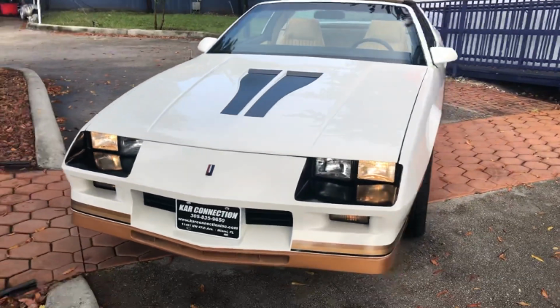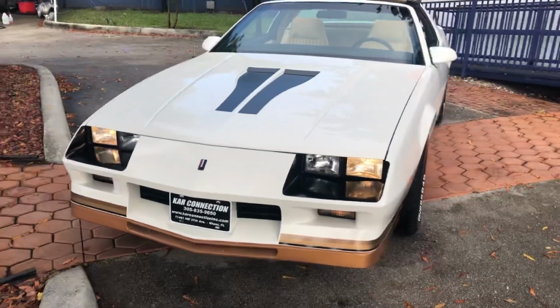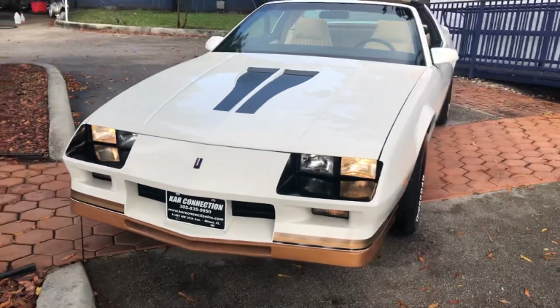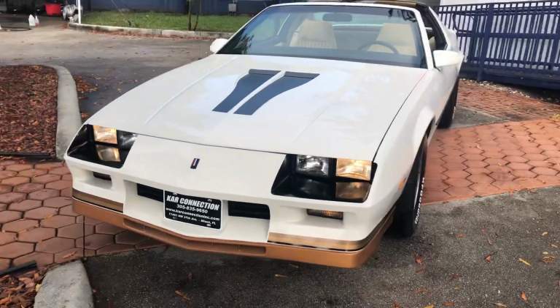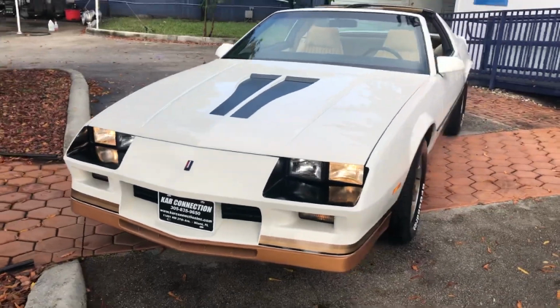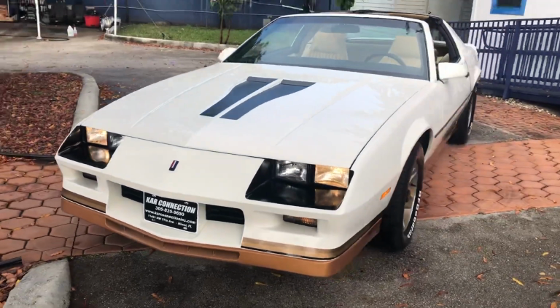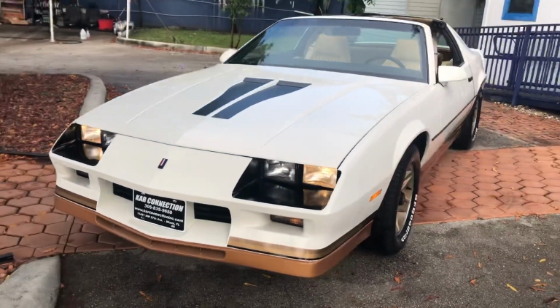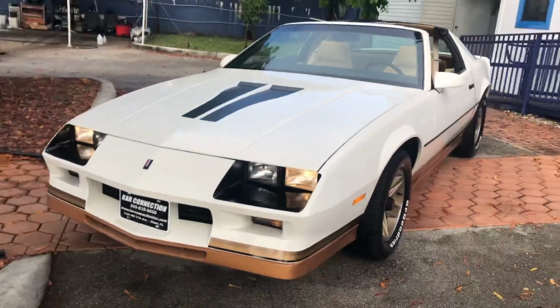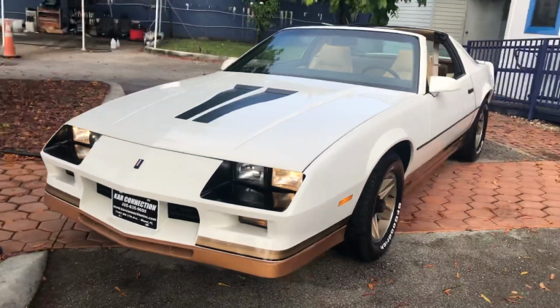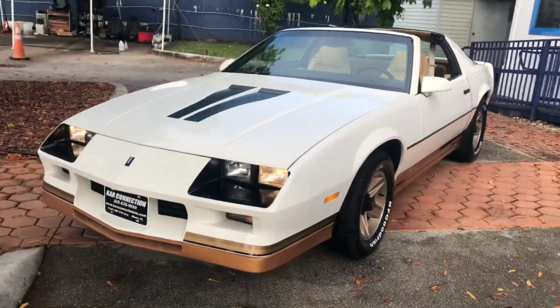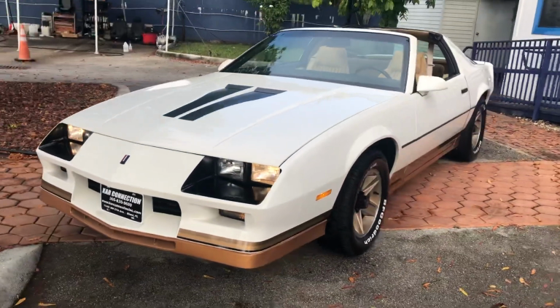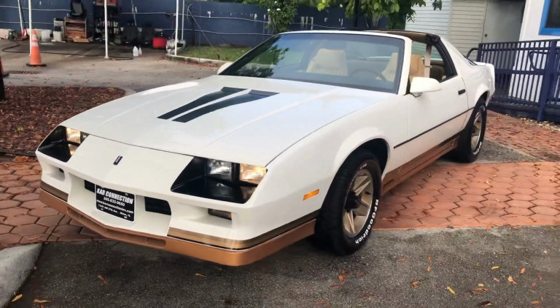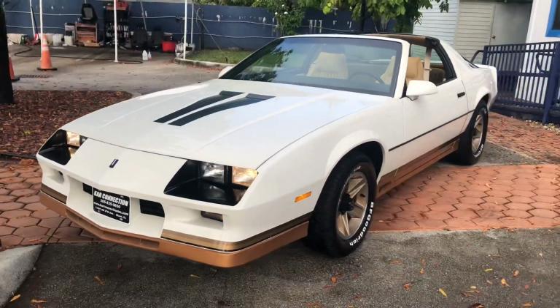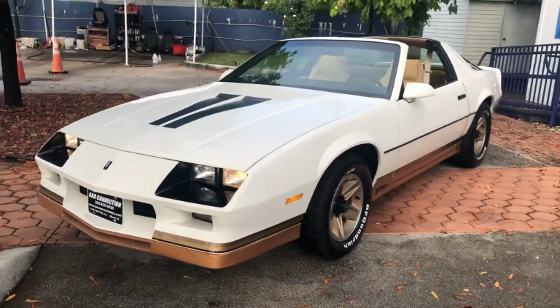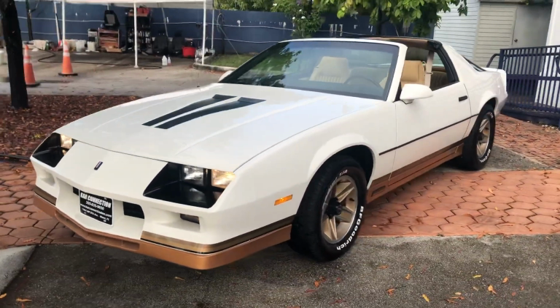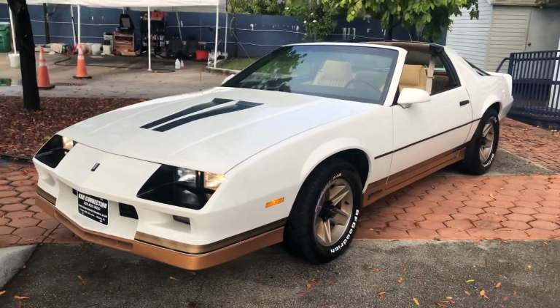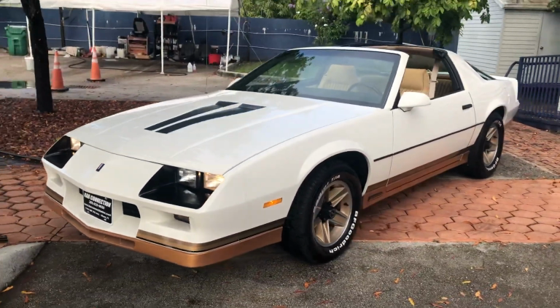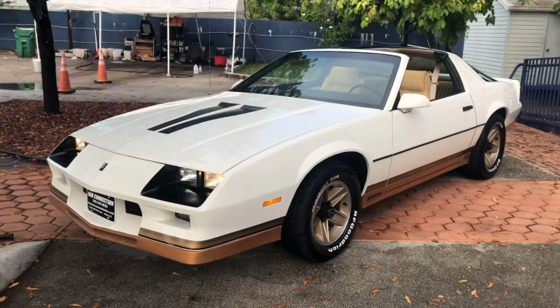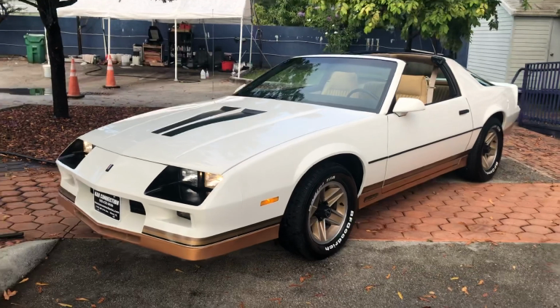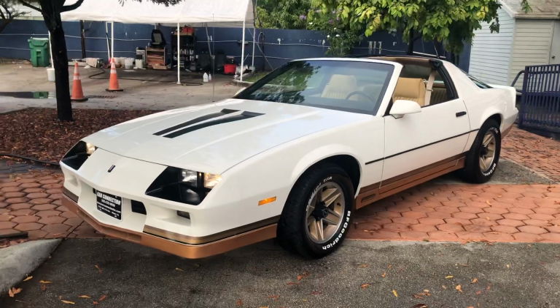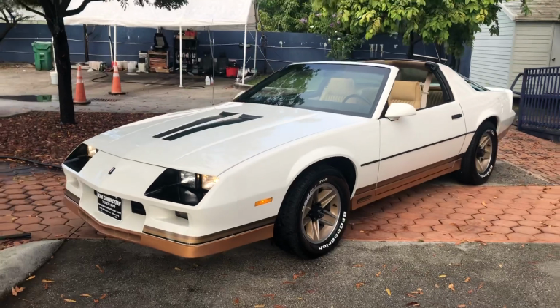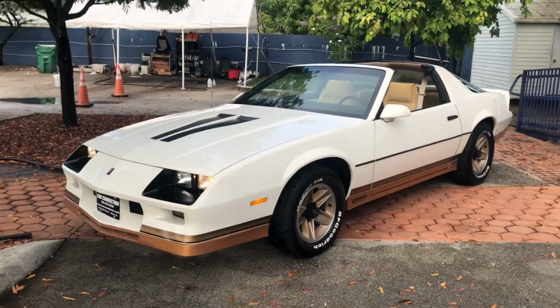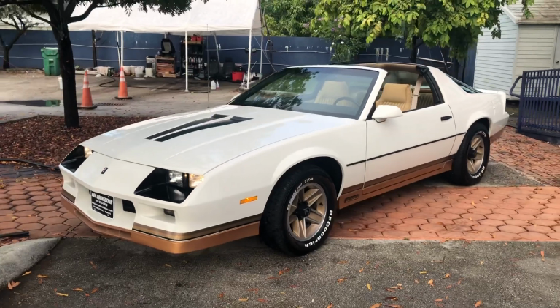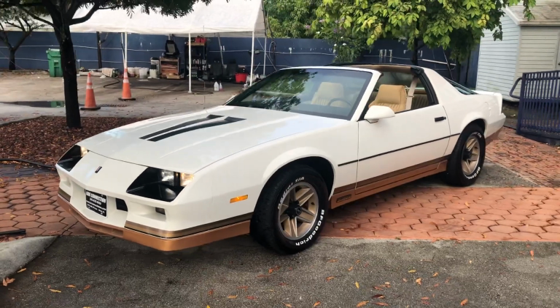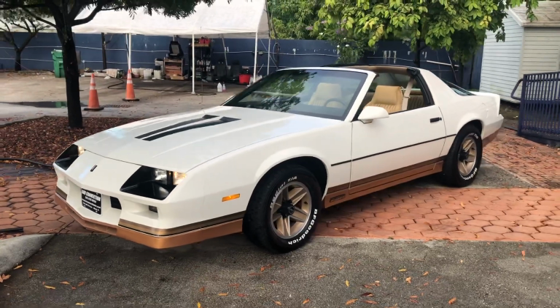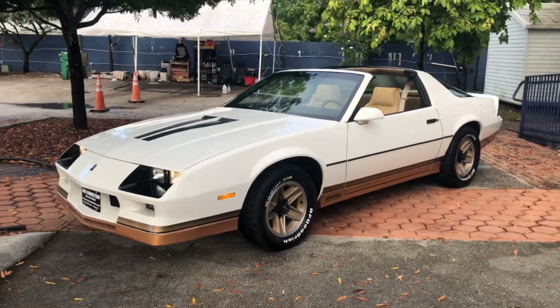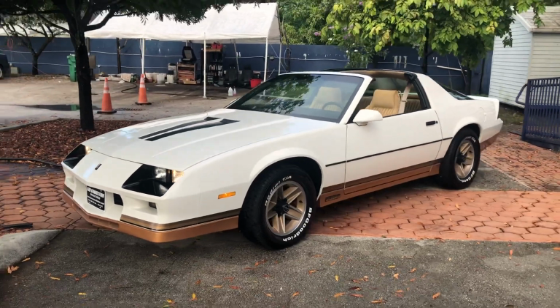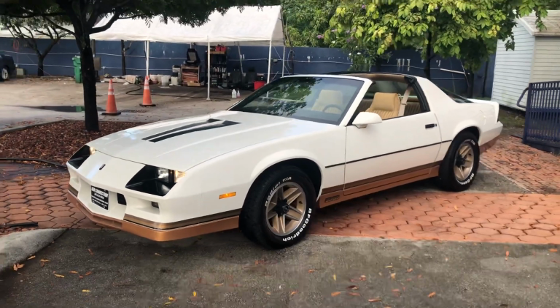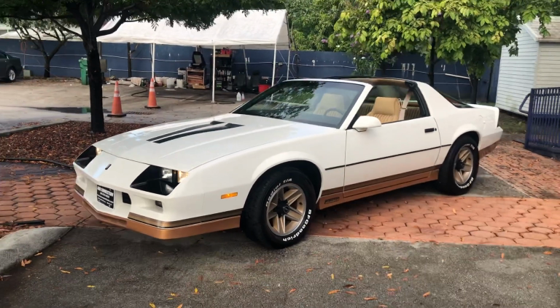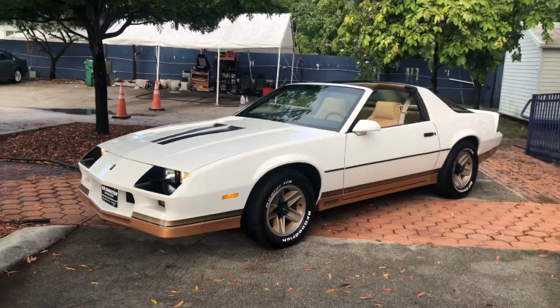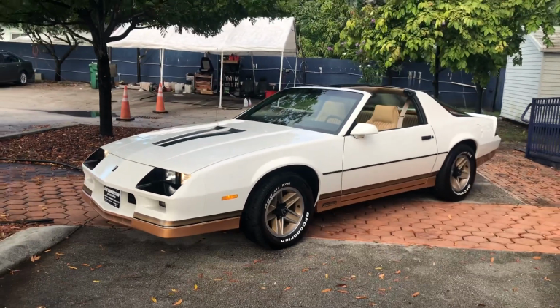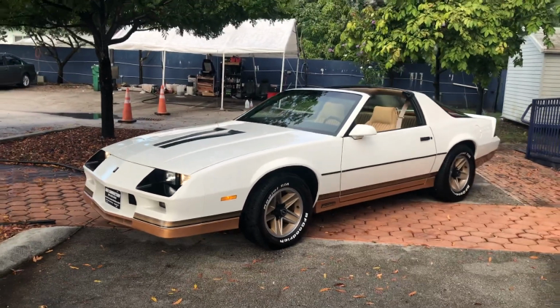It's got some exhaust work, some Magnaflow — really decent stuff. Other than that, it's all original.